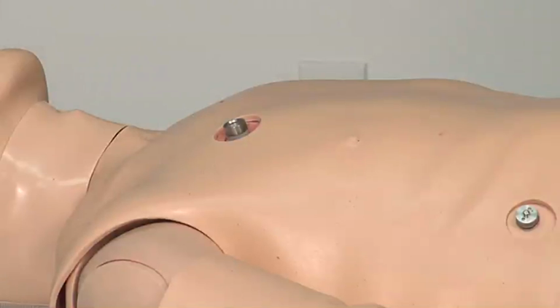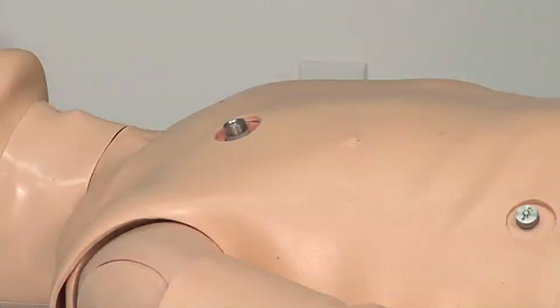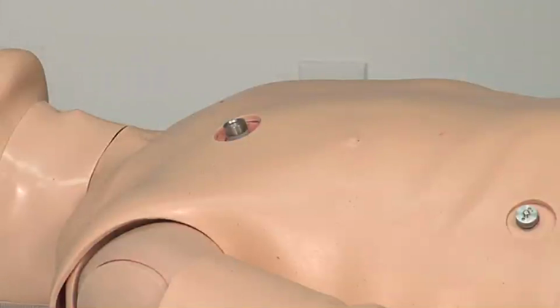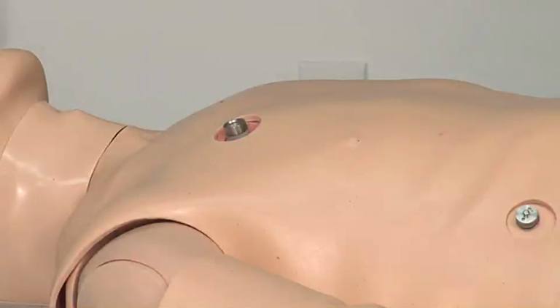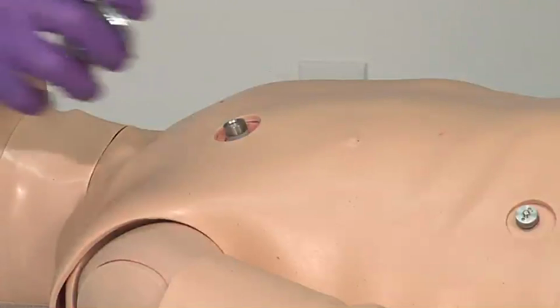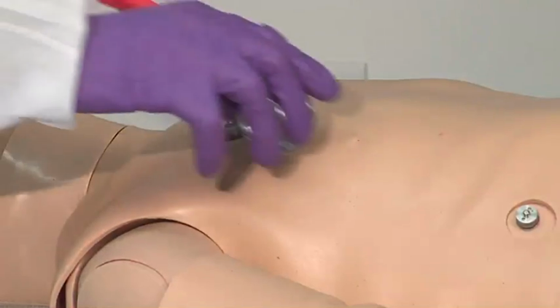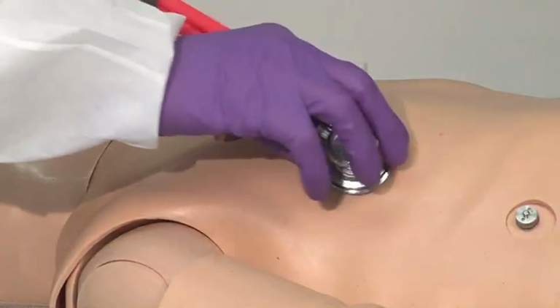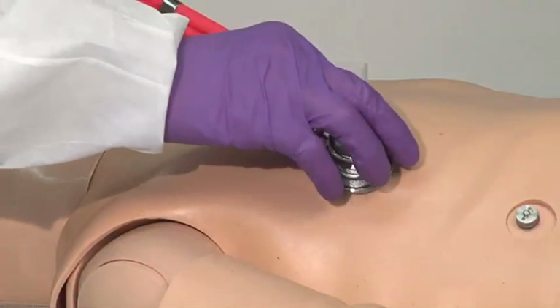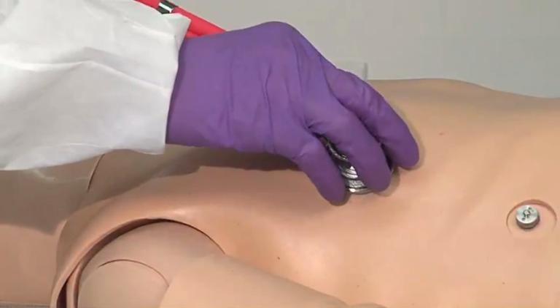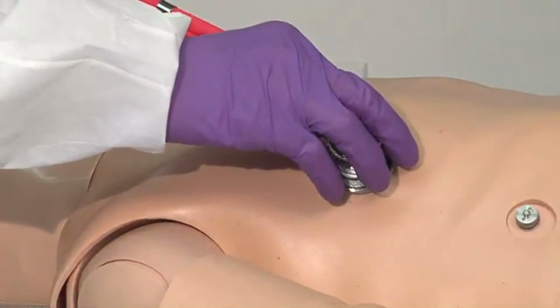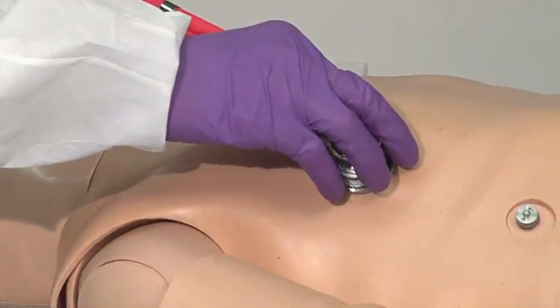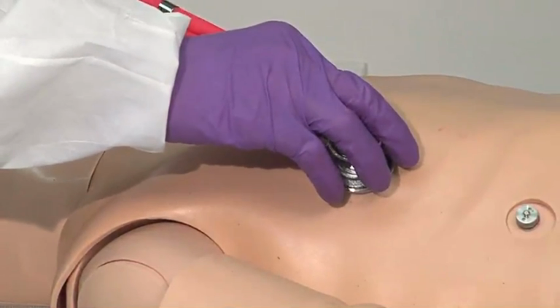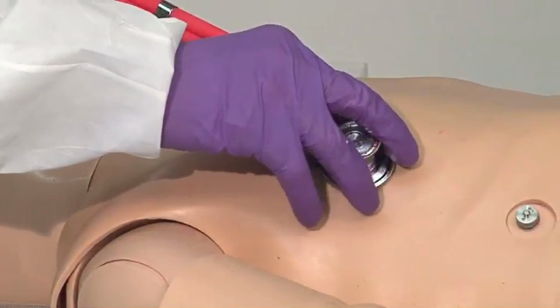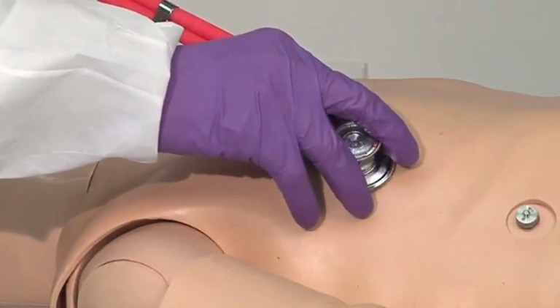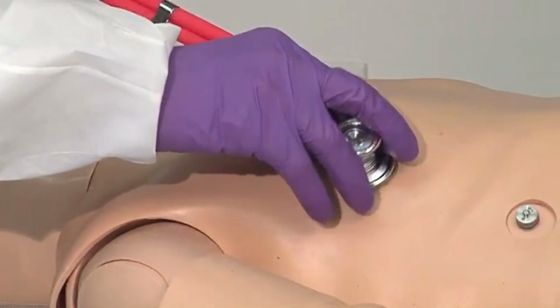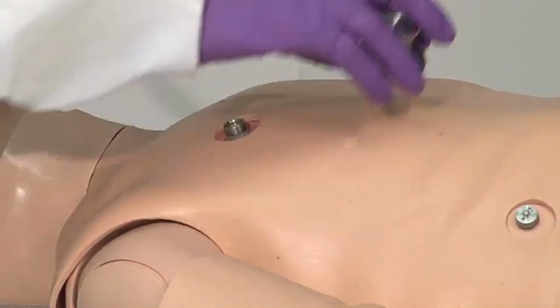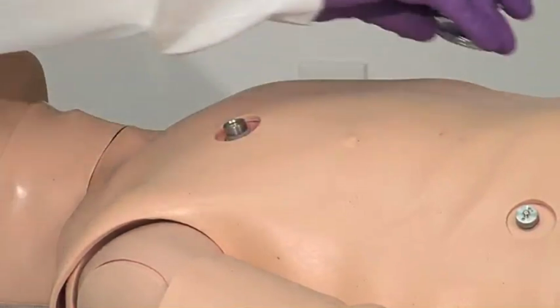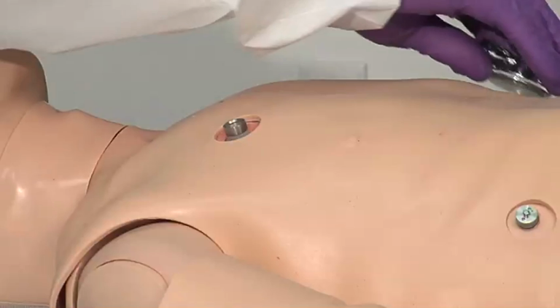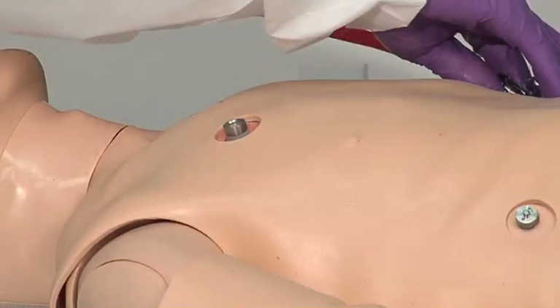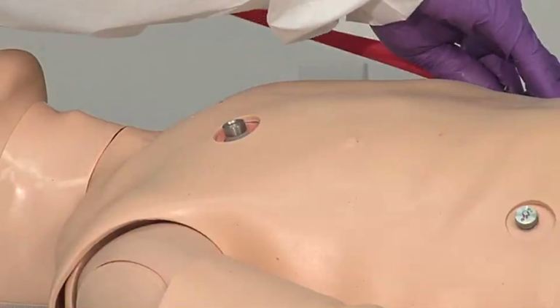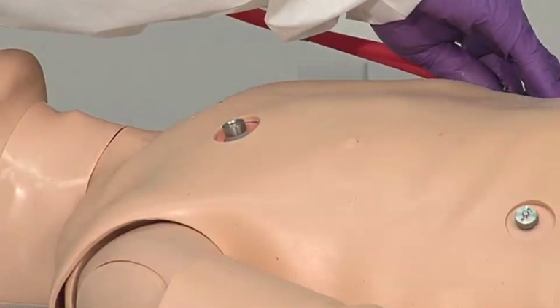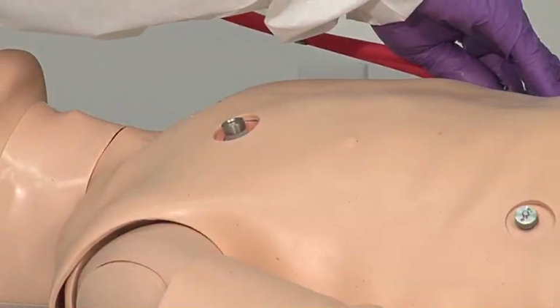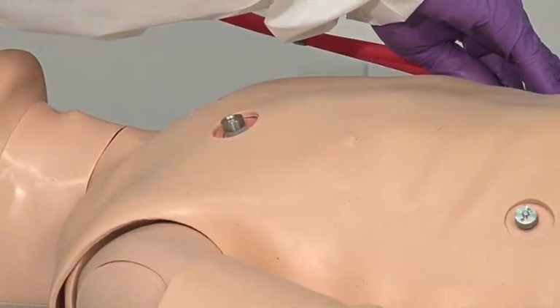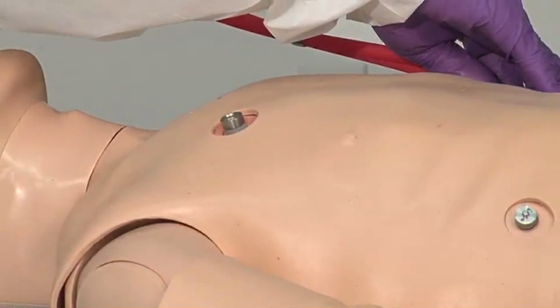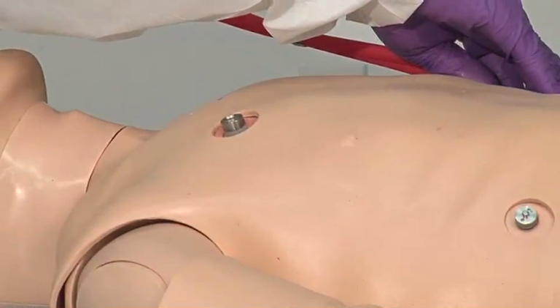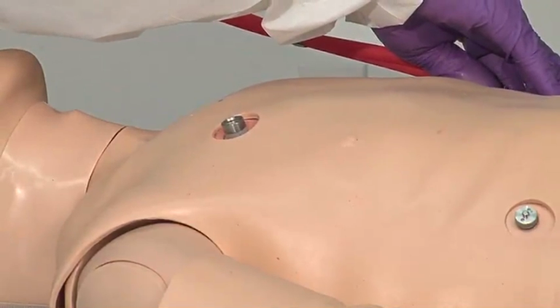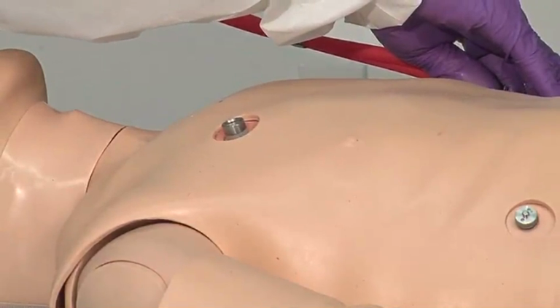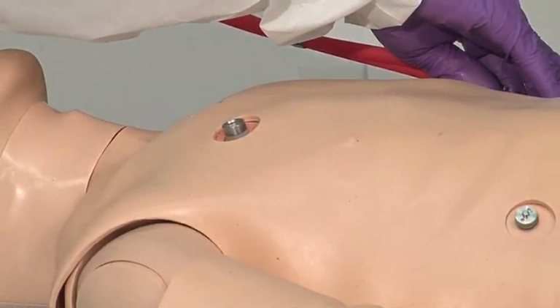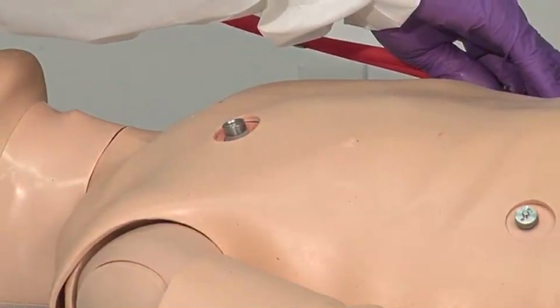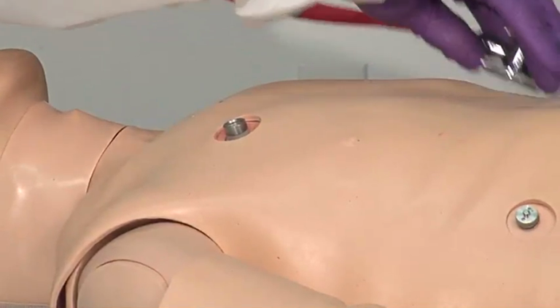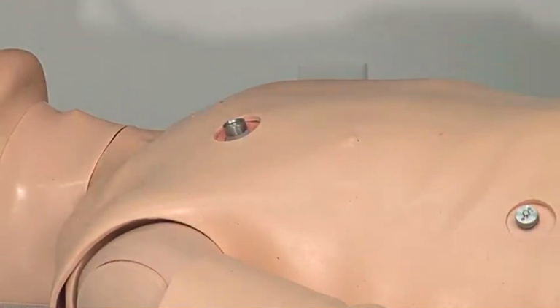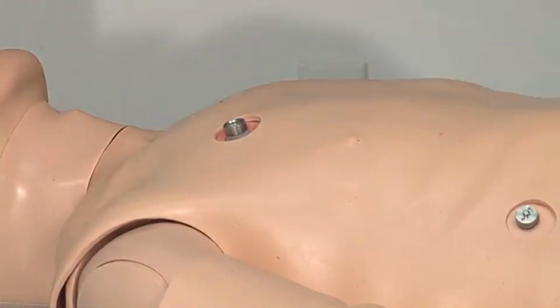We auscultate, and that's three-point auscultation over the right, left, and over the belly to make sure we don't hear borborygmy there.